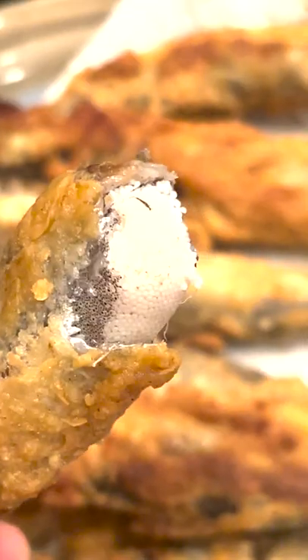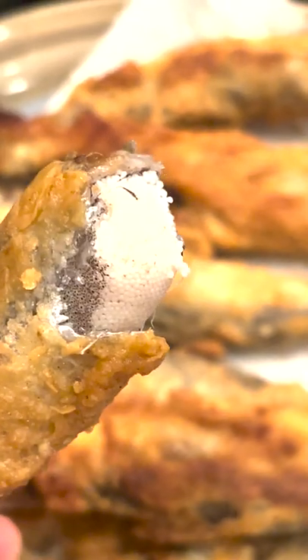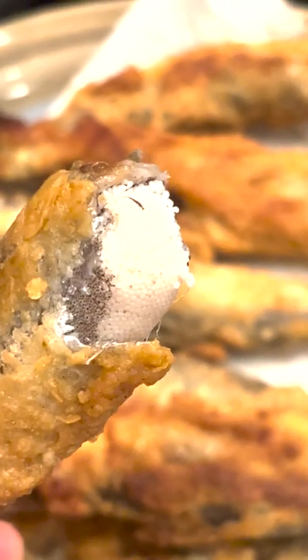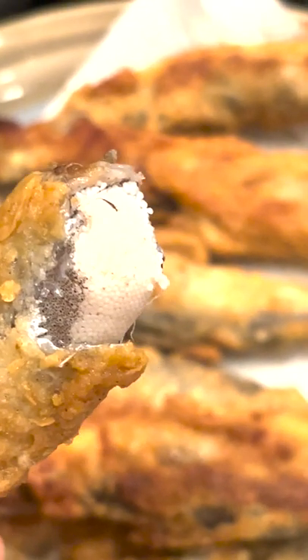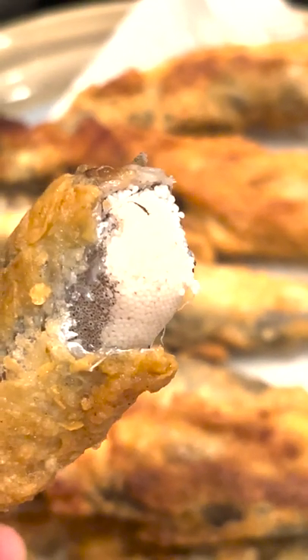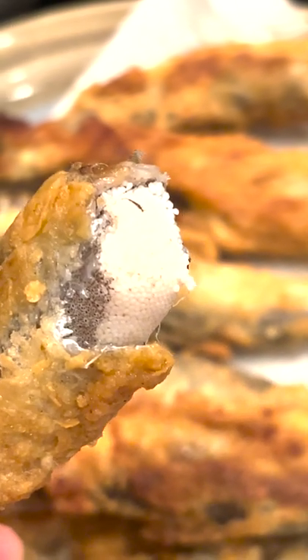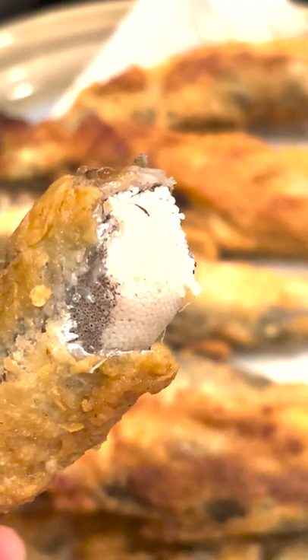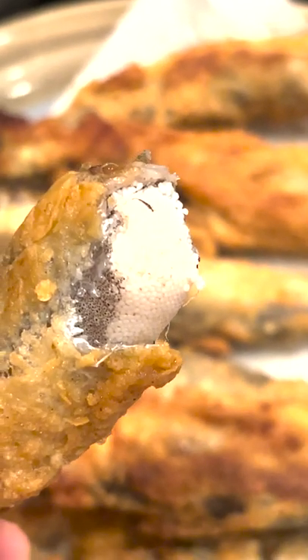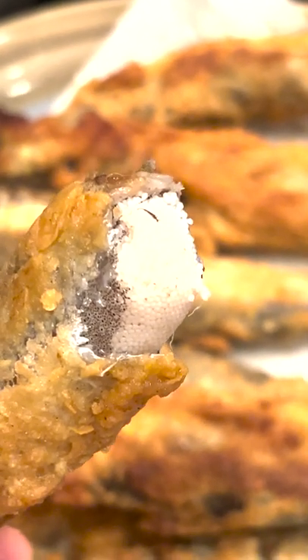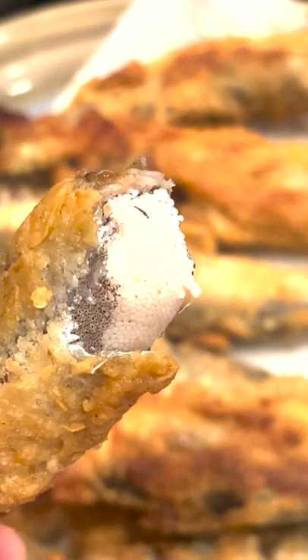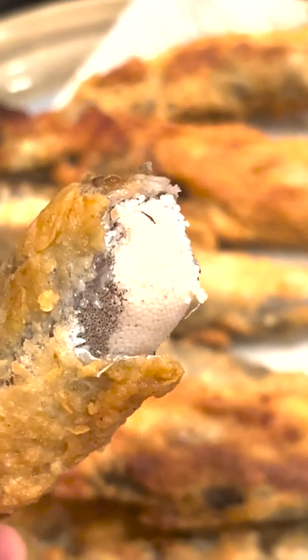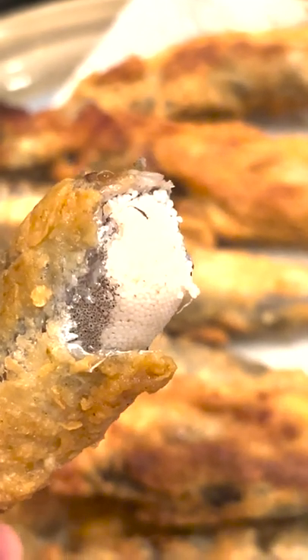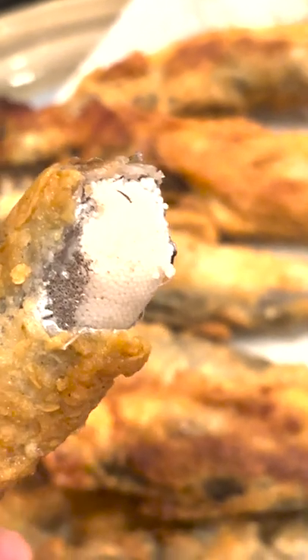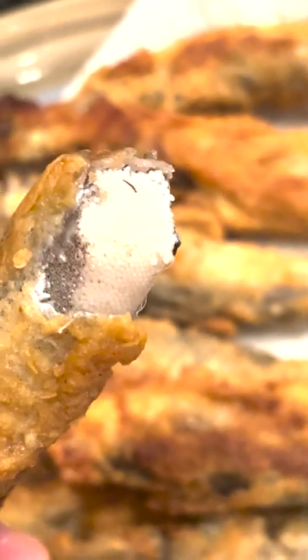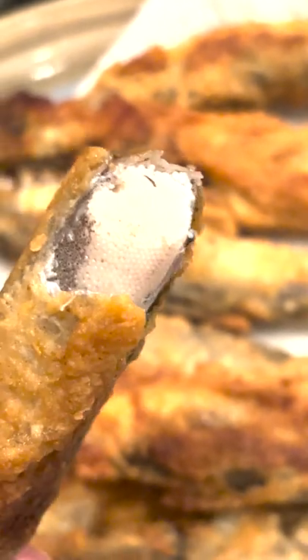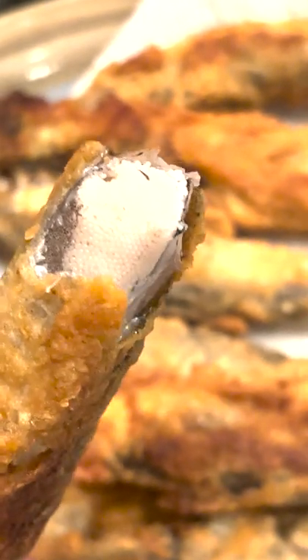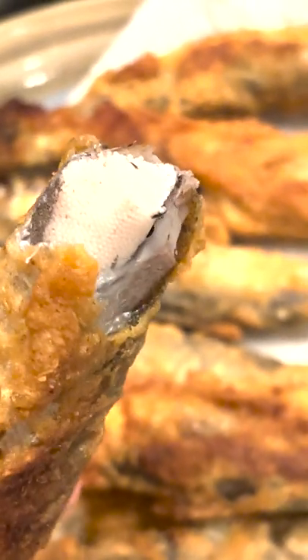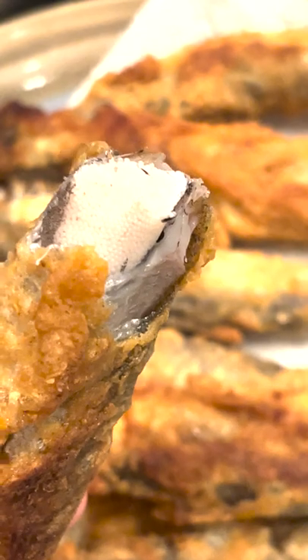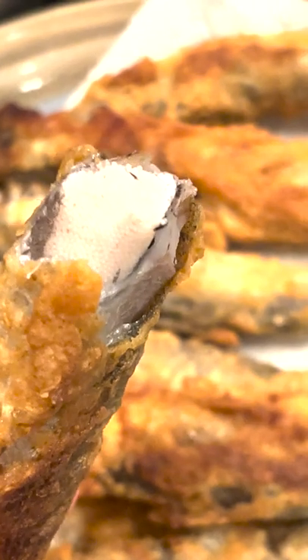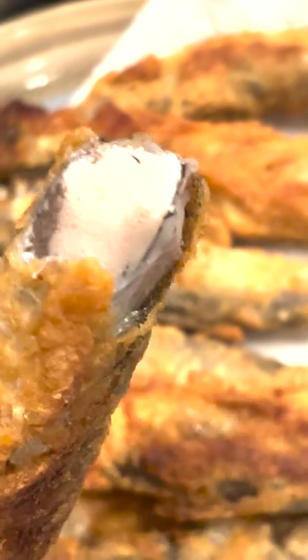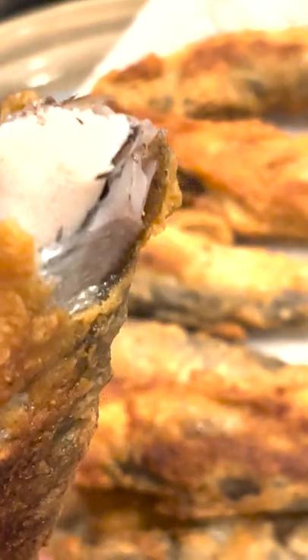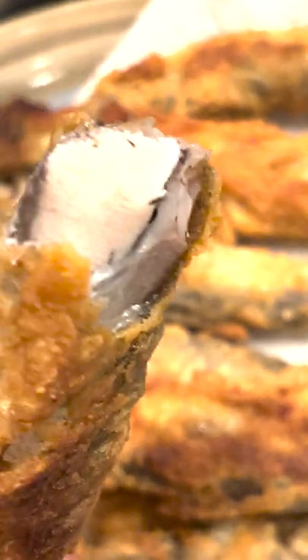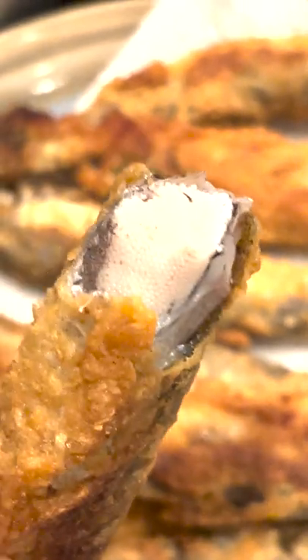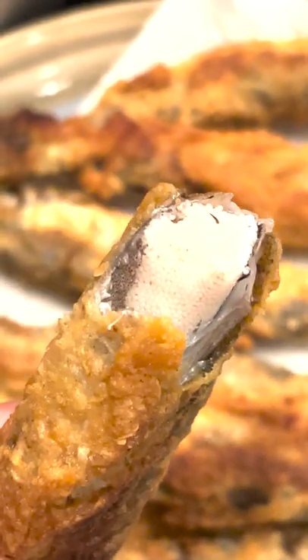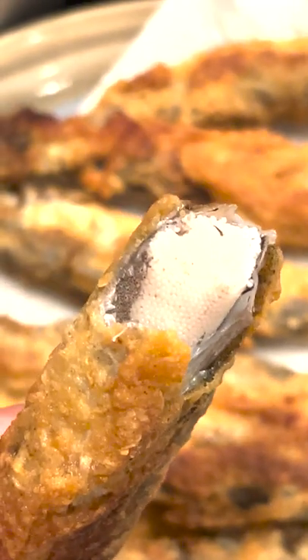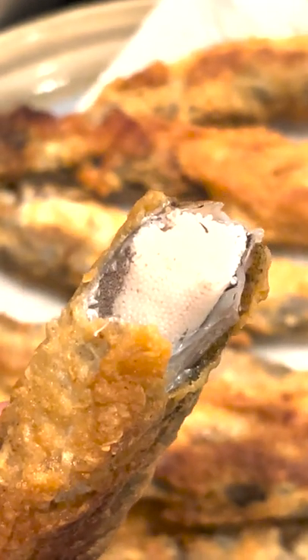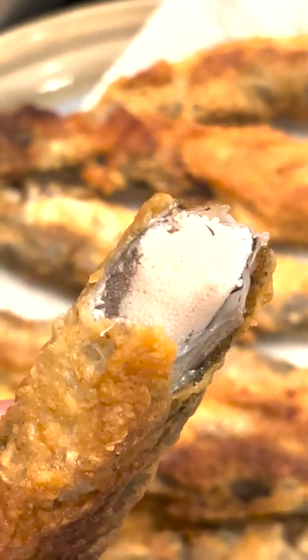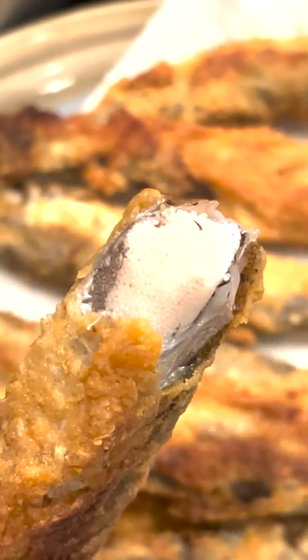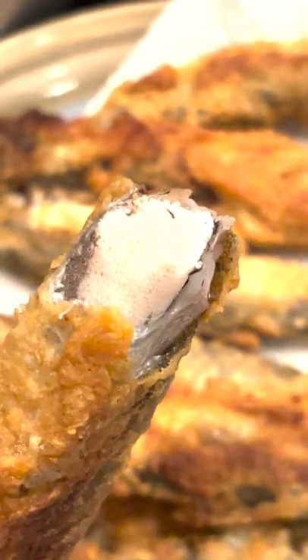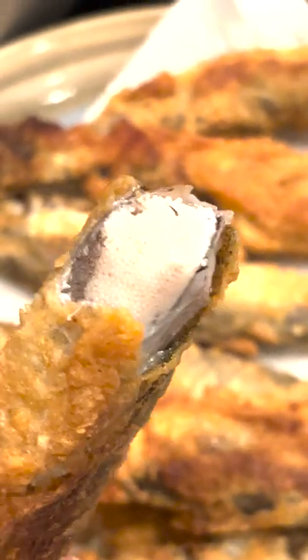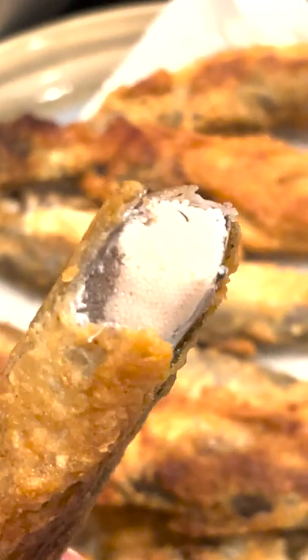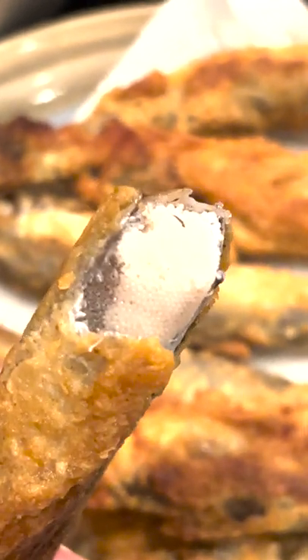I just bit into this awesome smelt, it has all this beautiful fish roe — that's his eggs.